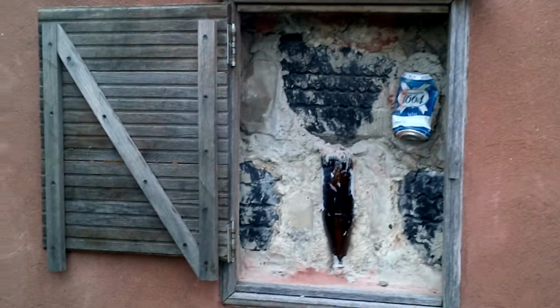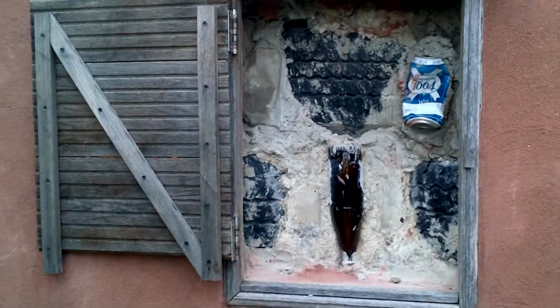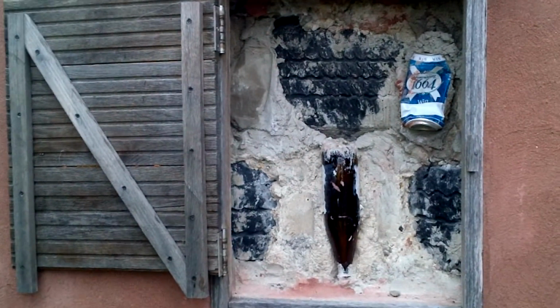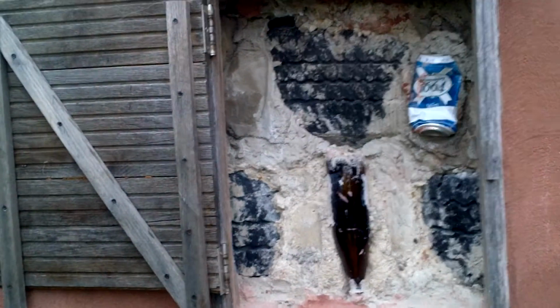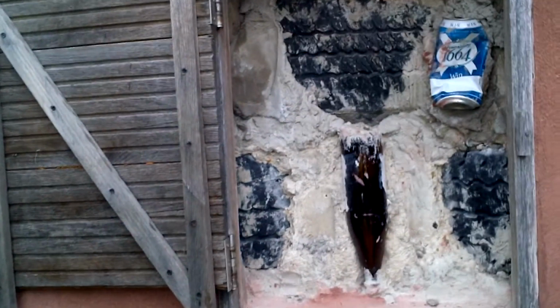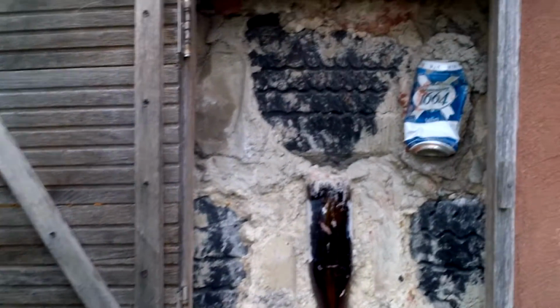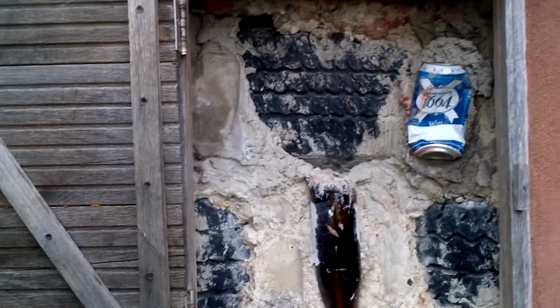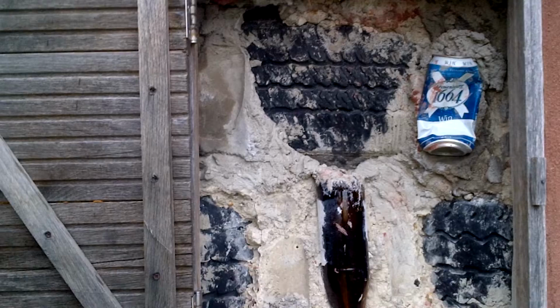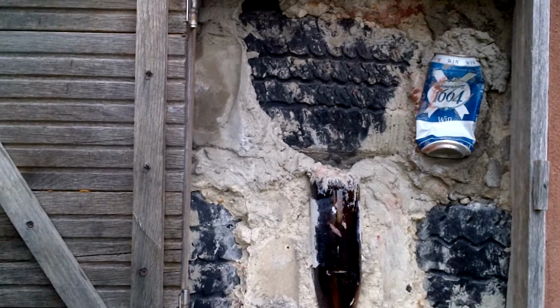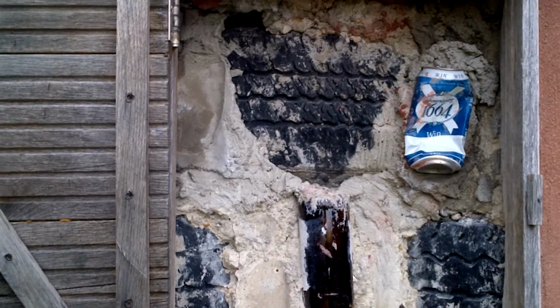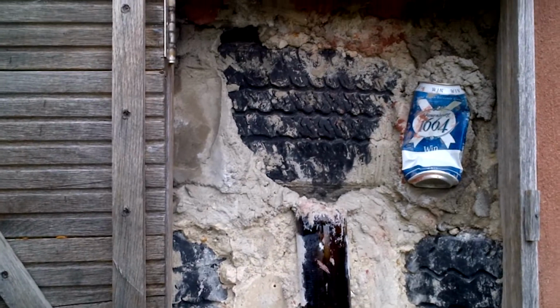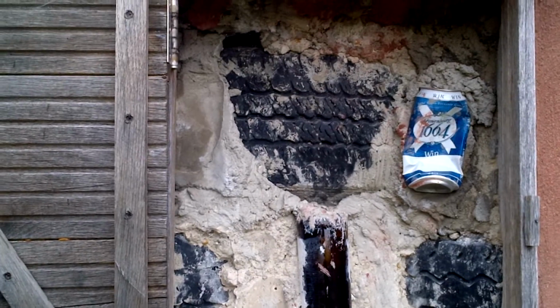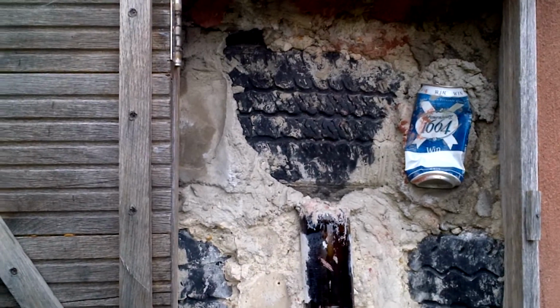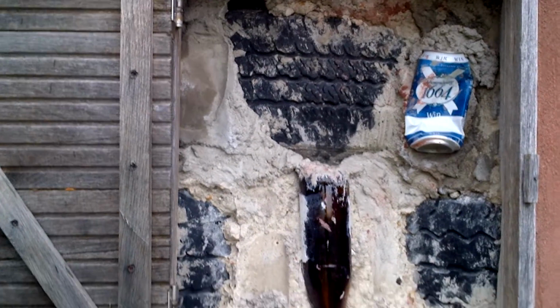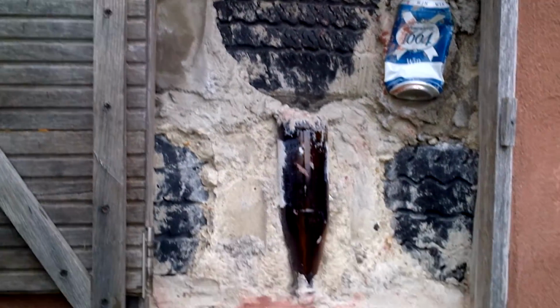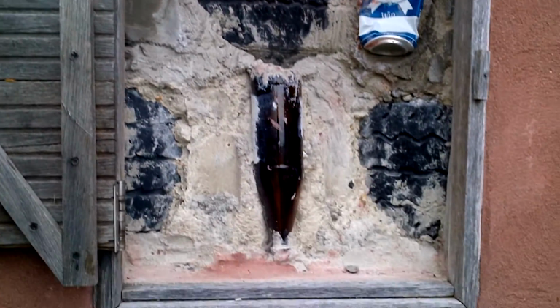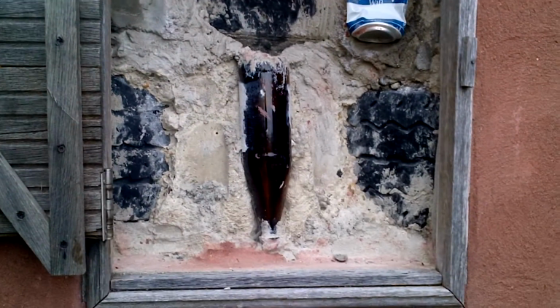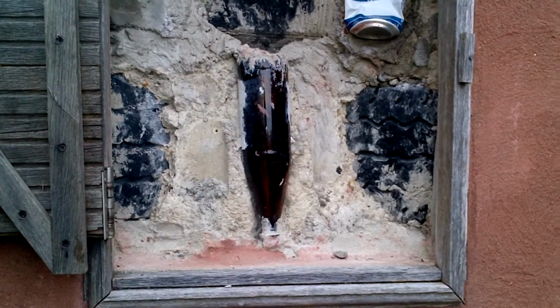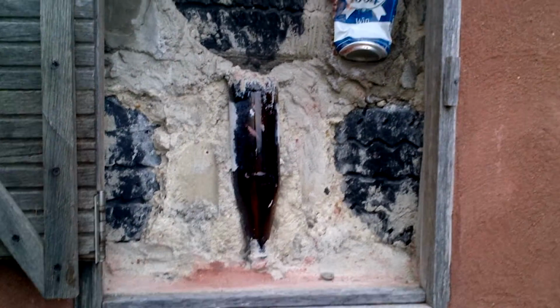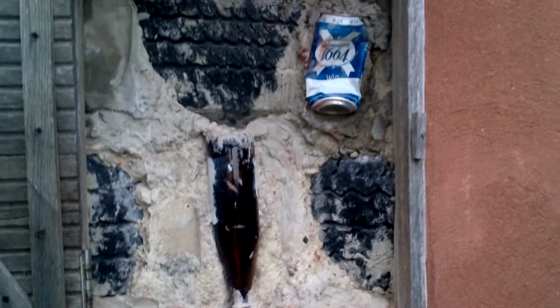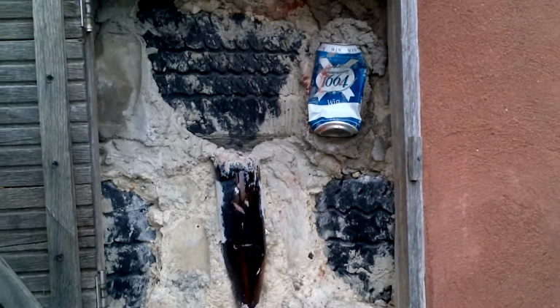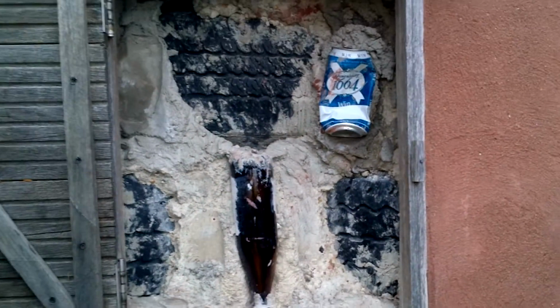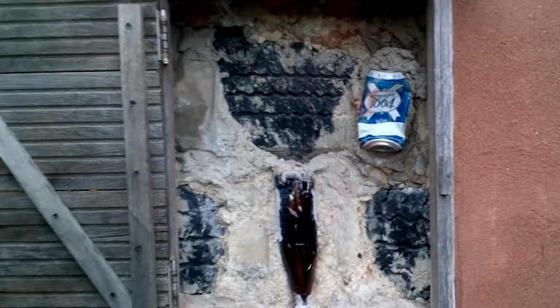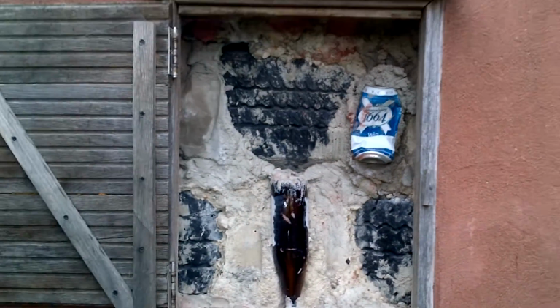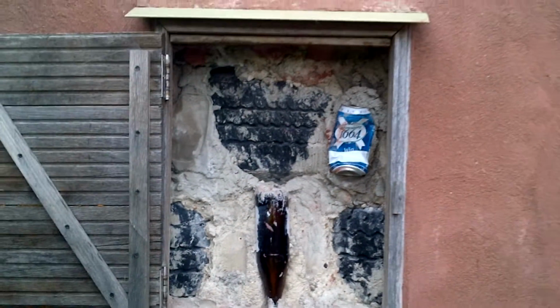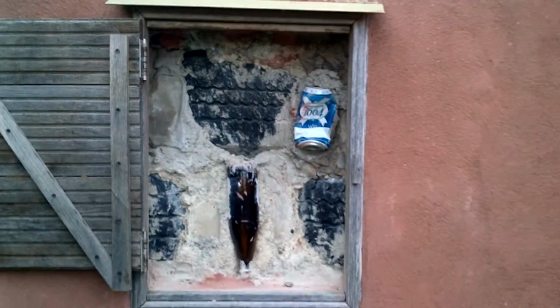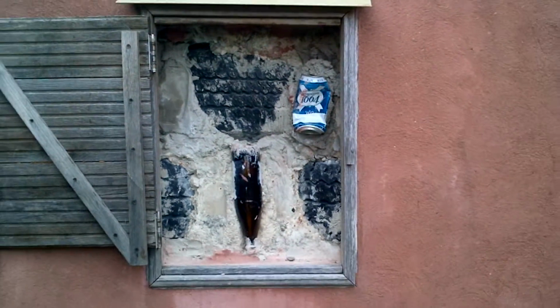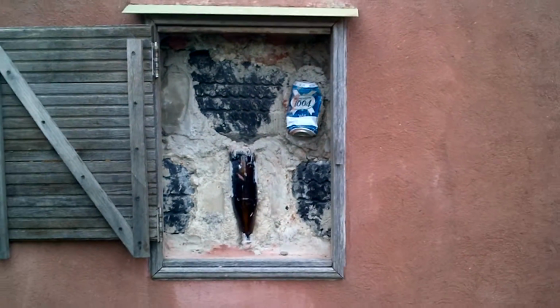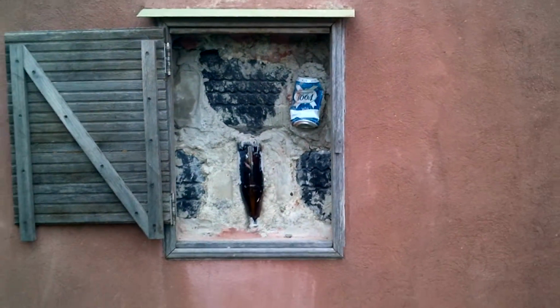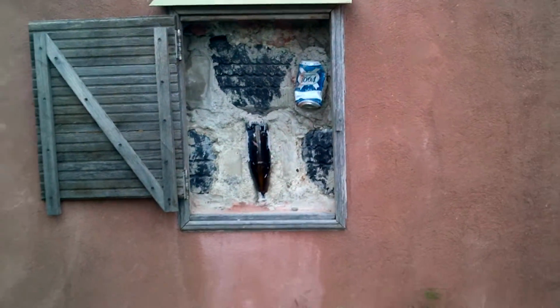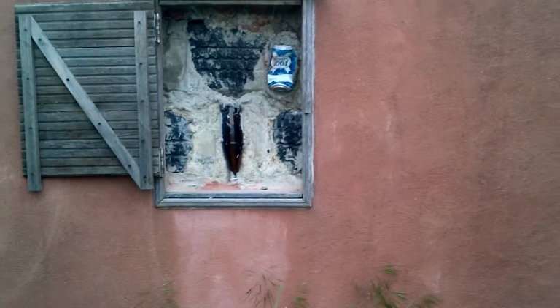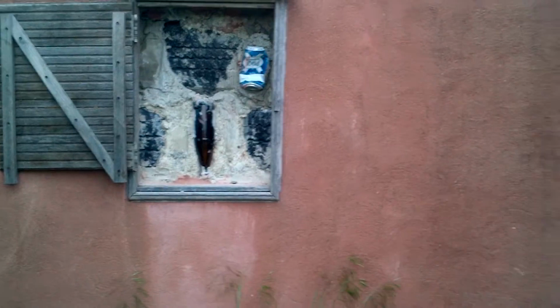And inside the walls, as you can see here, car tires packed with mud and, I'm assuming, other bits of rubbish.